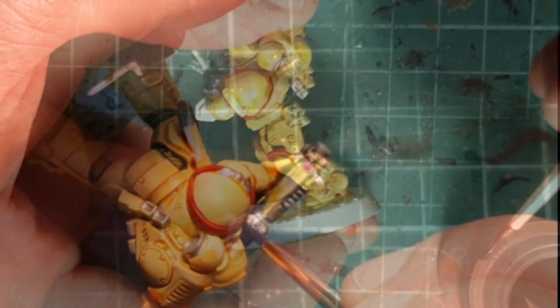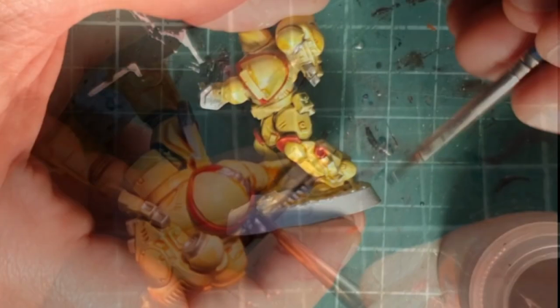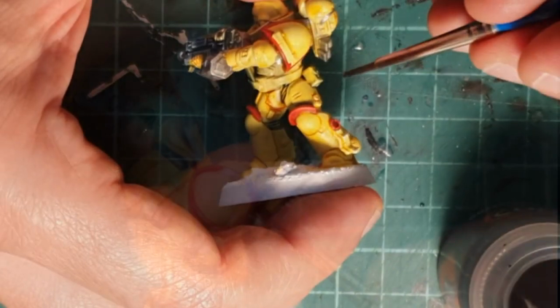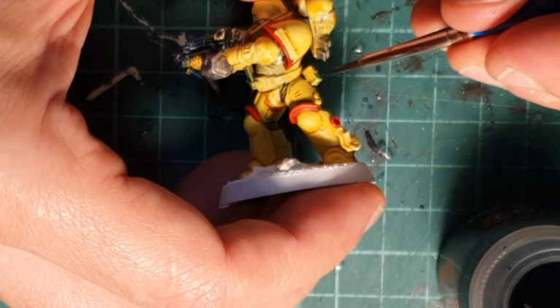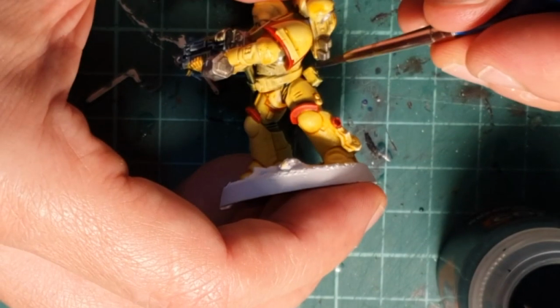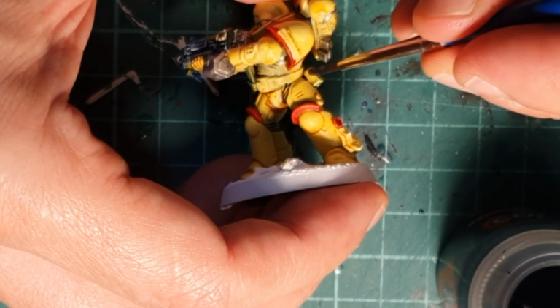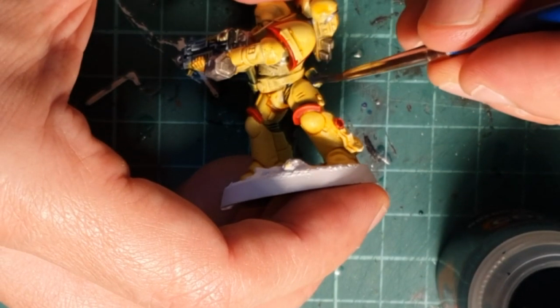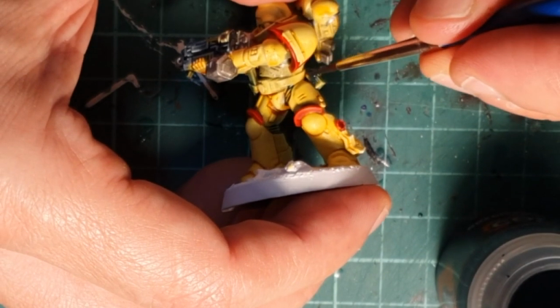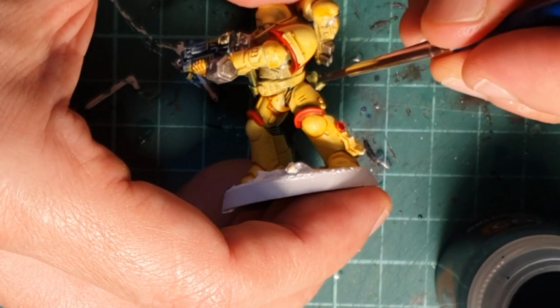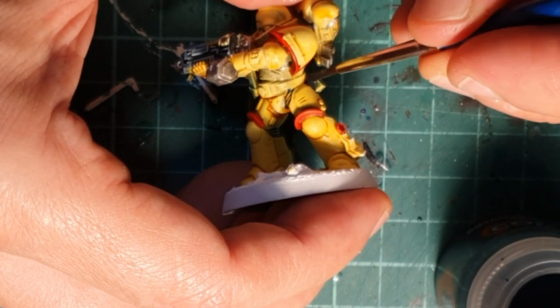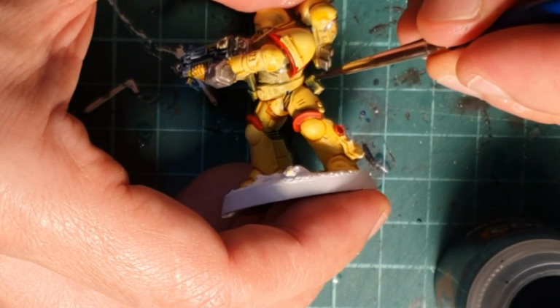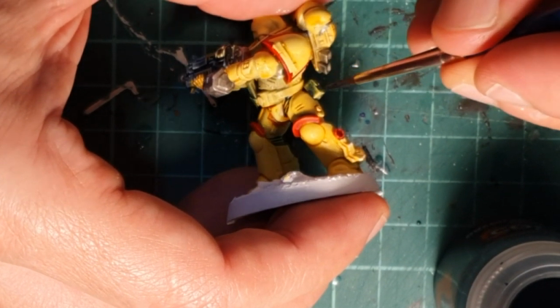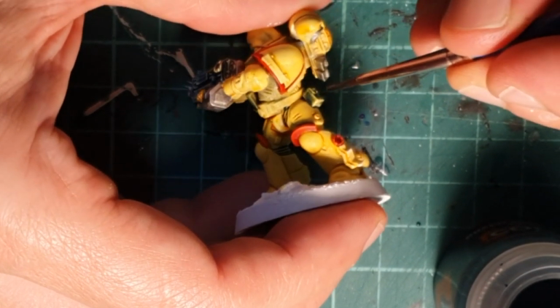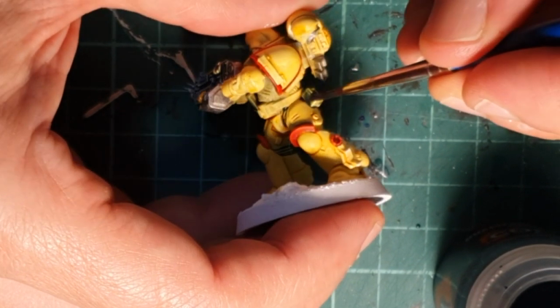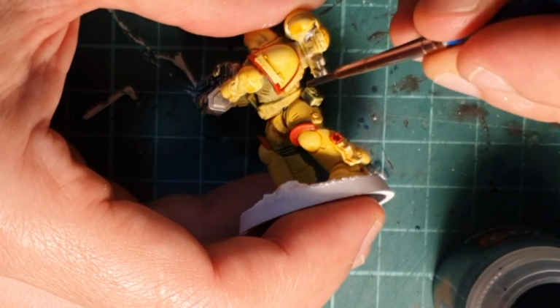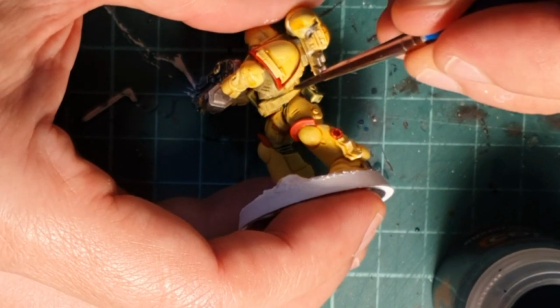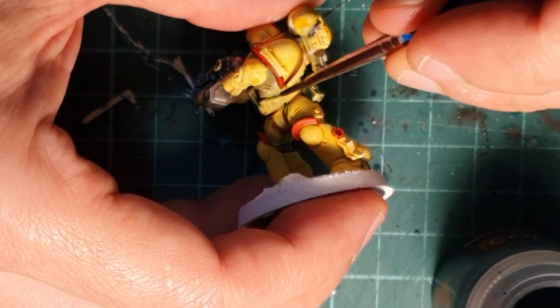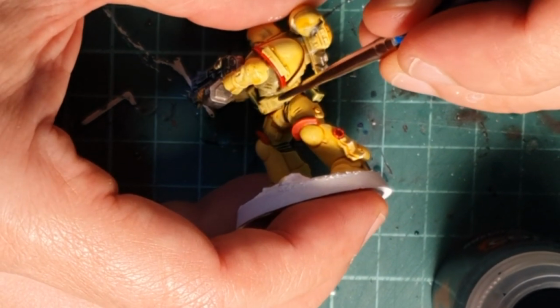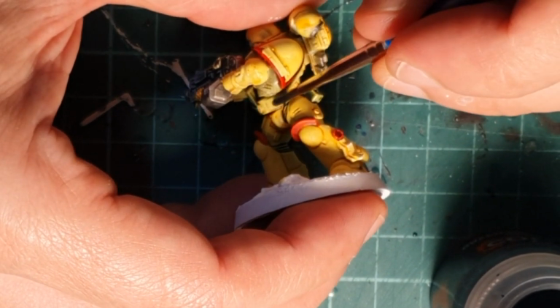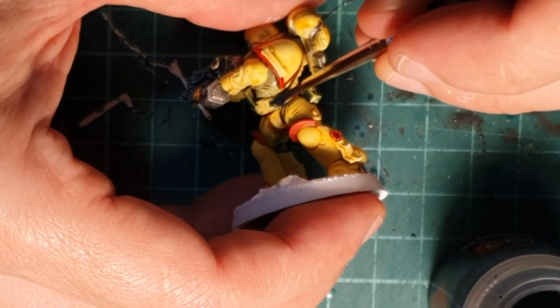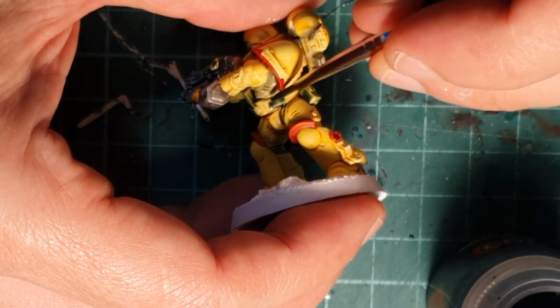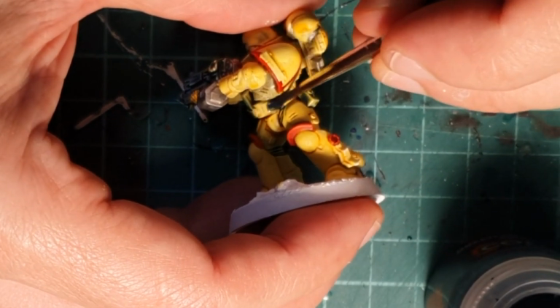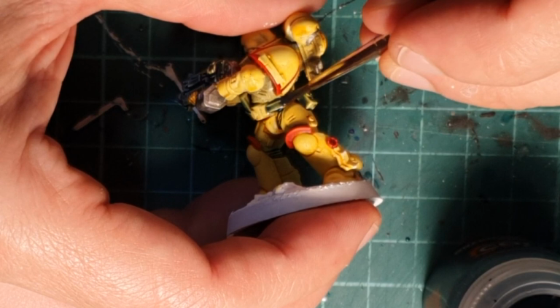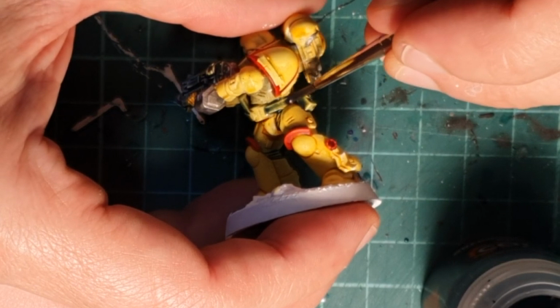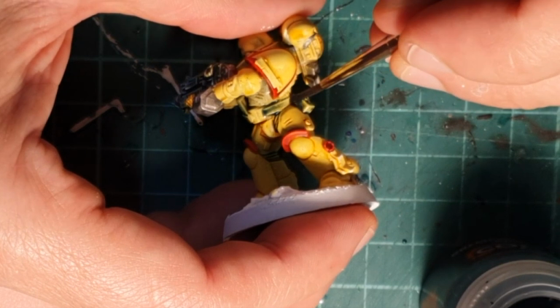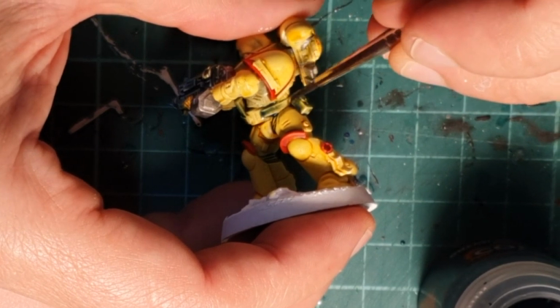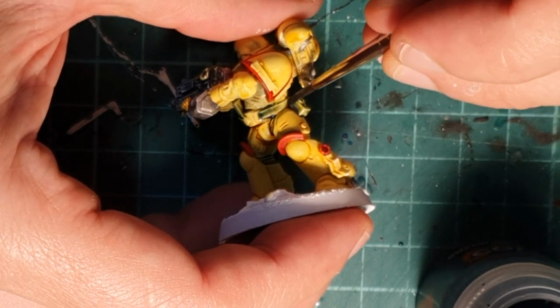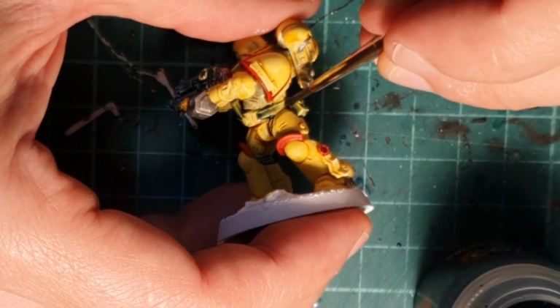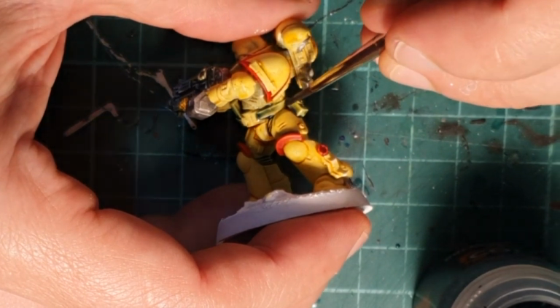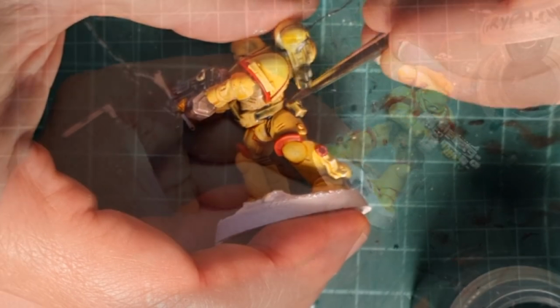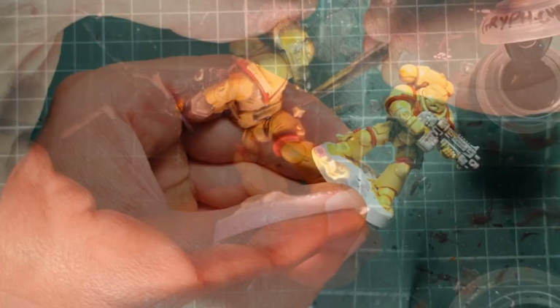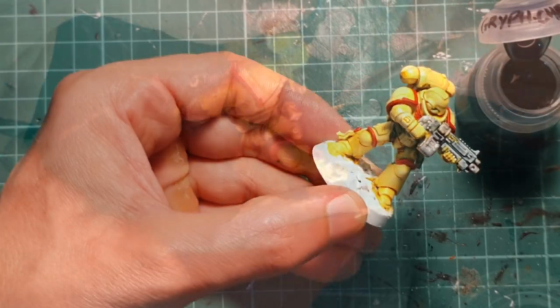Other details that also need painting are the belt, the ammunition pouches, as well as the scabbard of the knife.